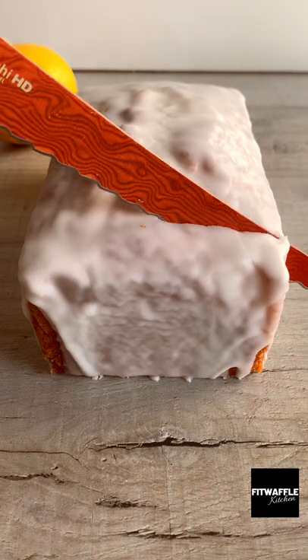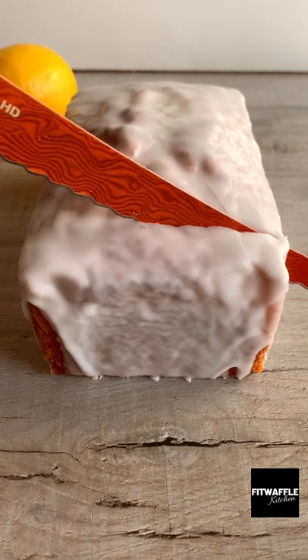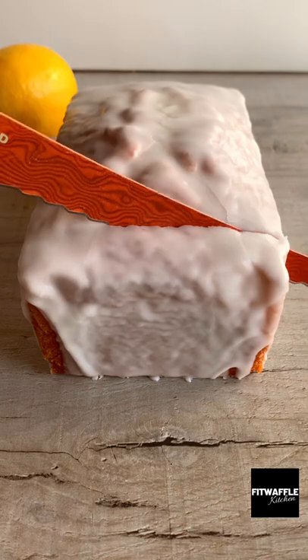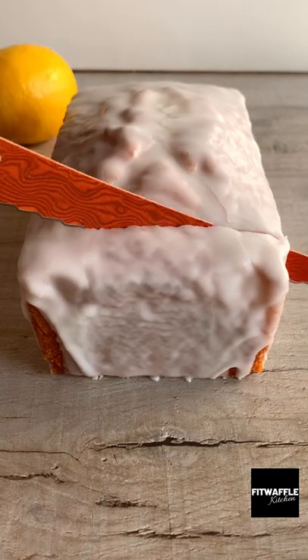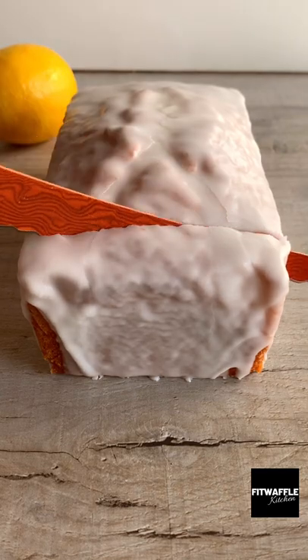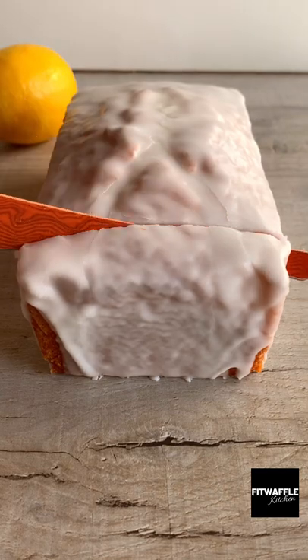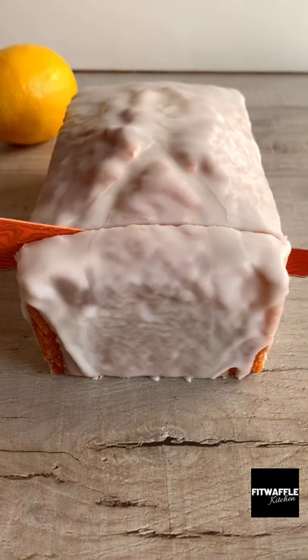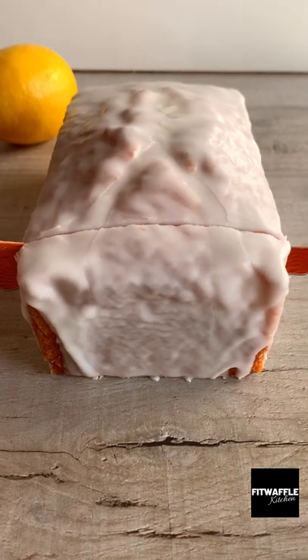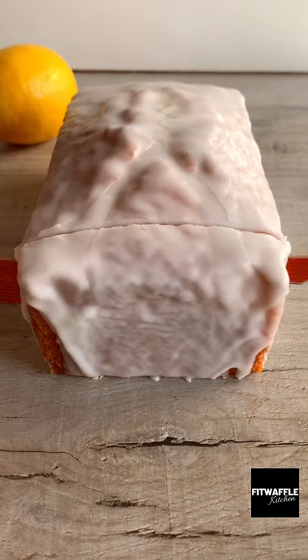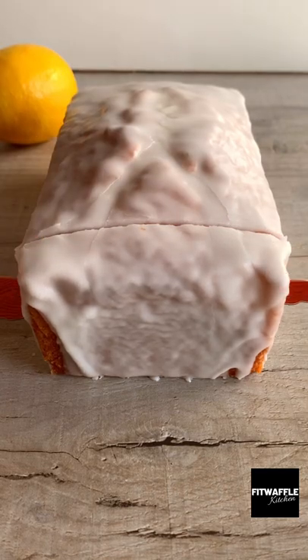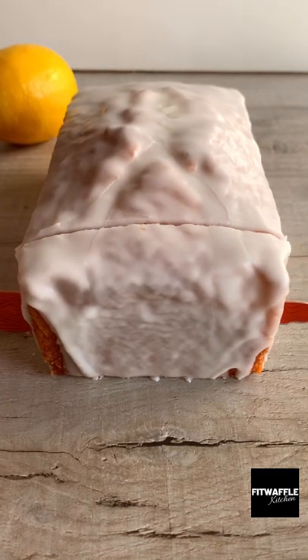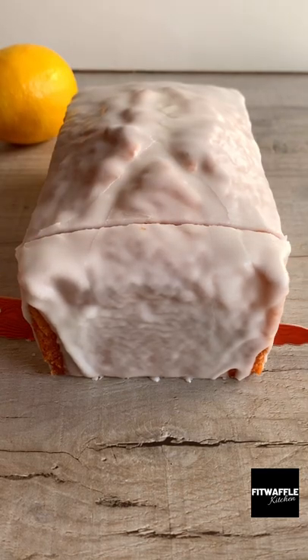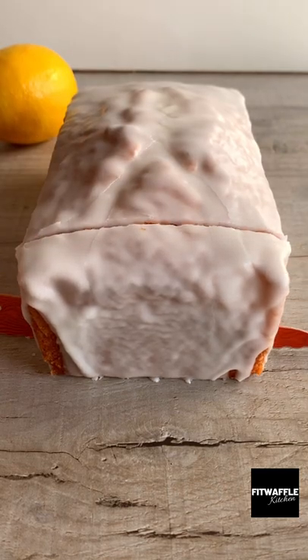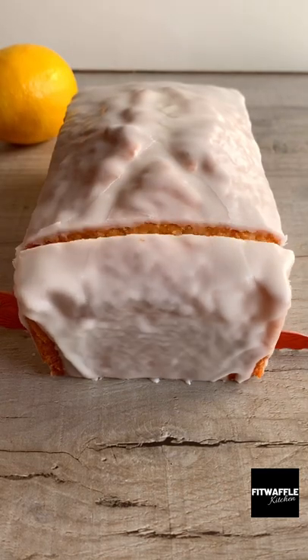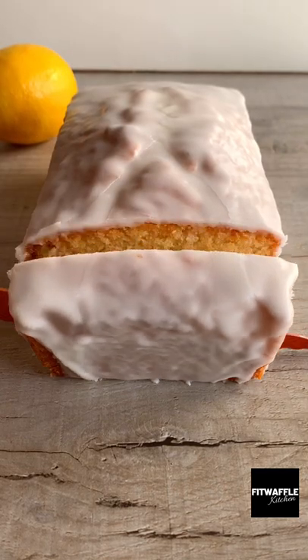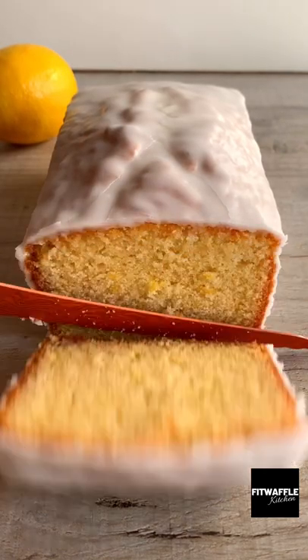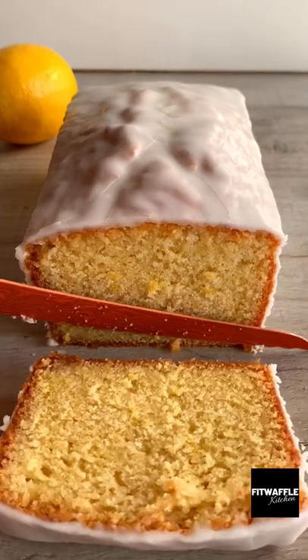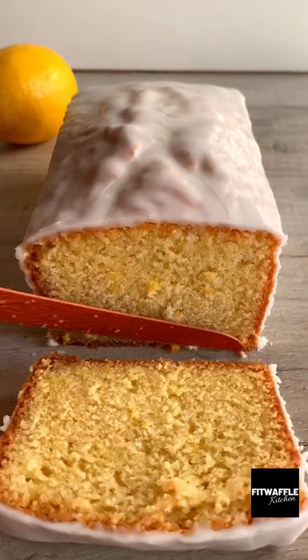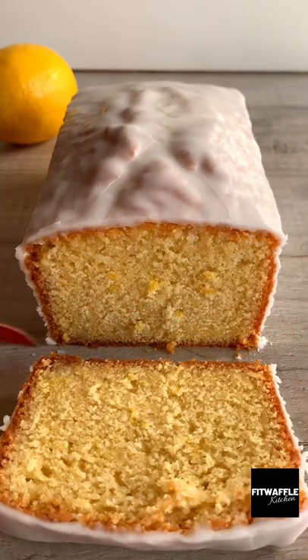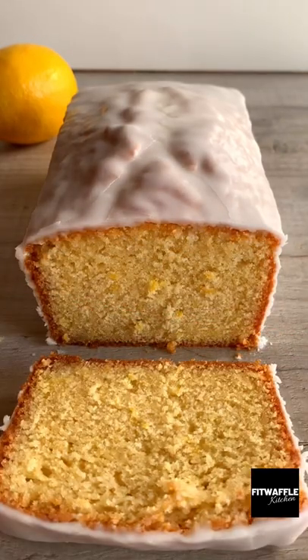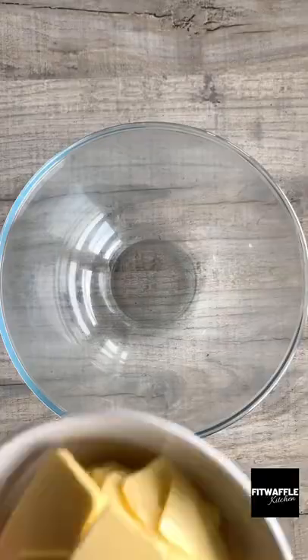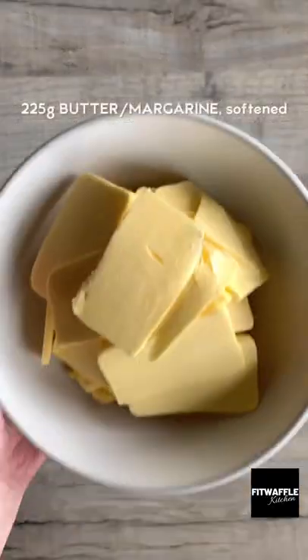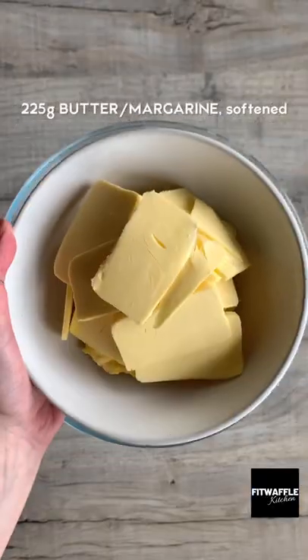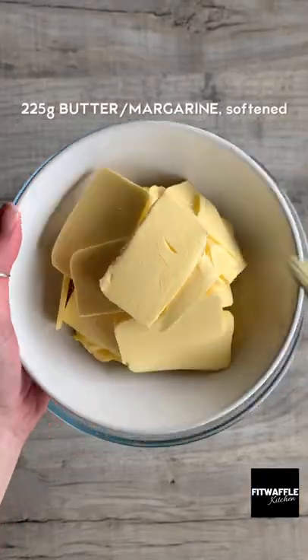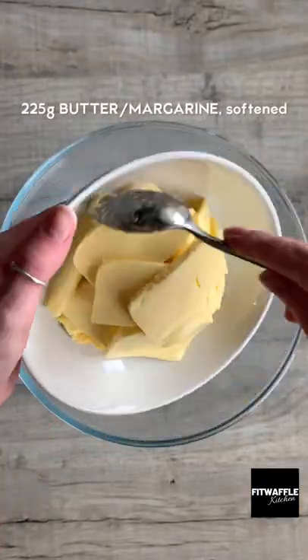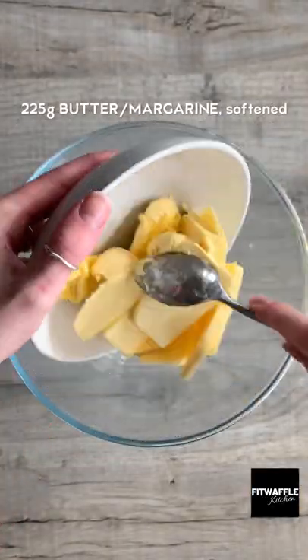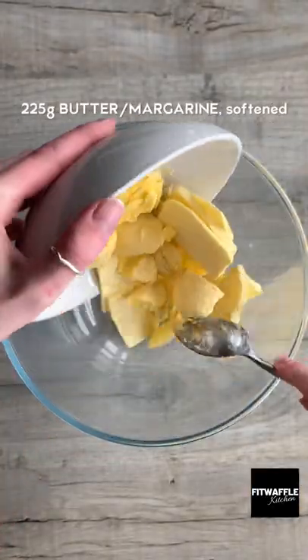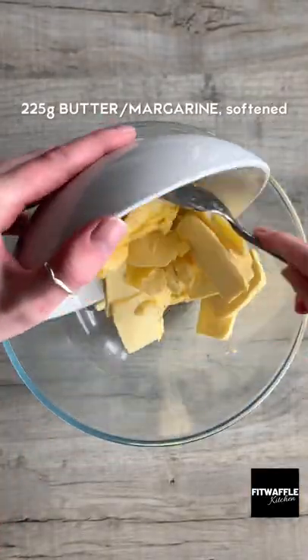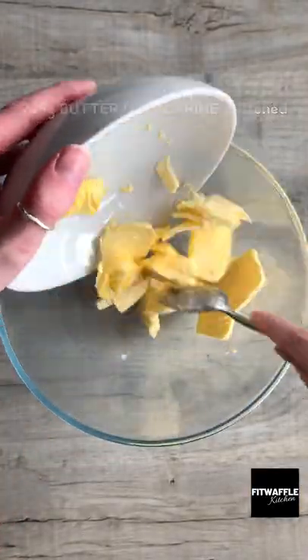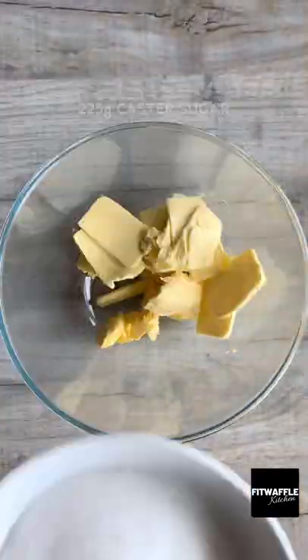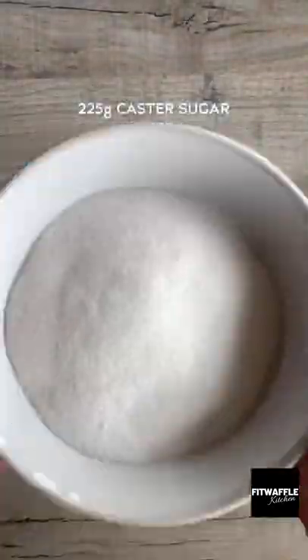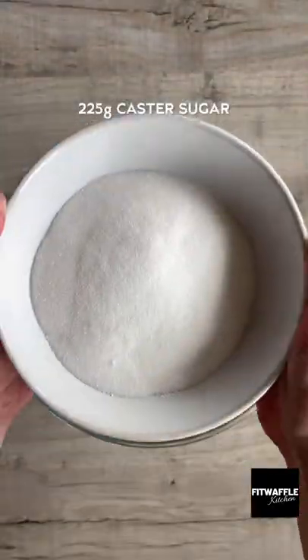What's up guys? Today we're going to be making a copycat Starbucks lemon cake and it's so good.